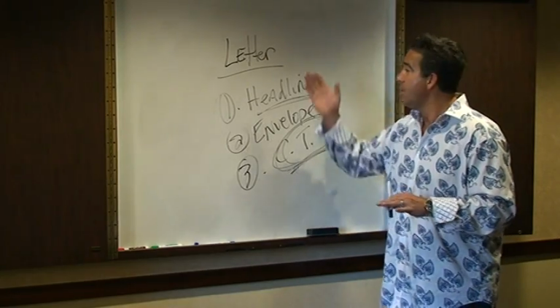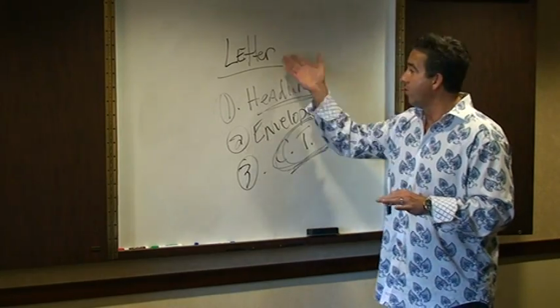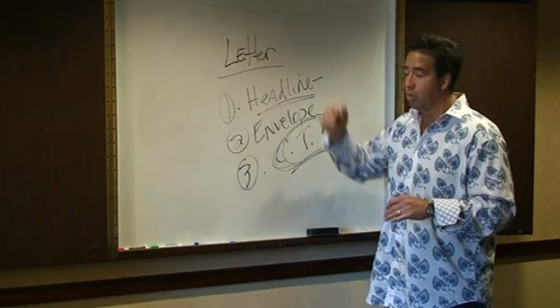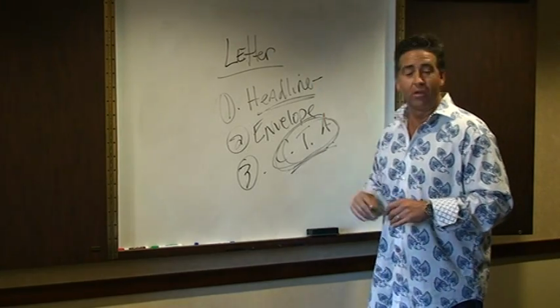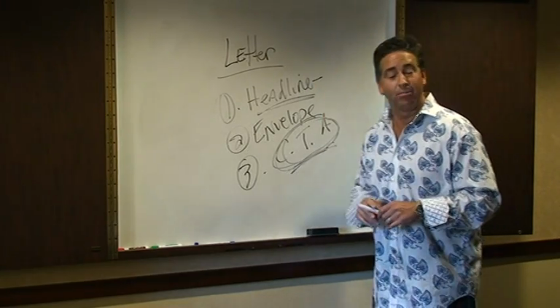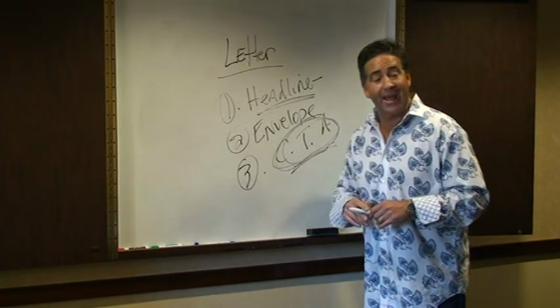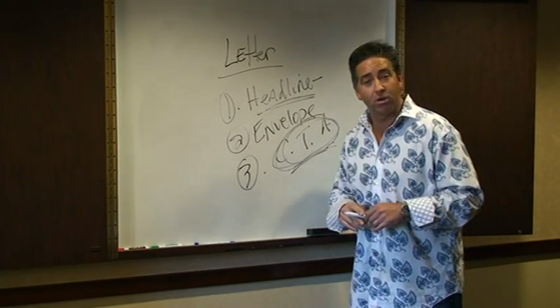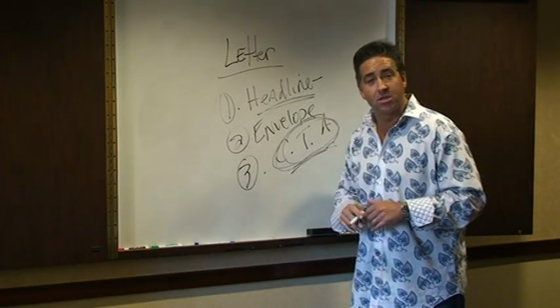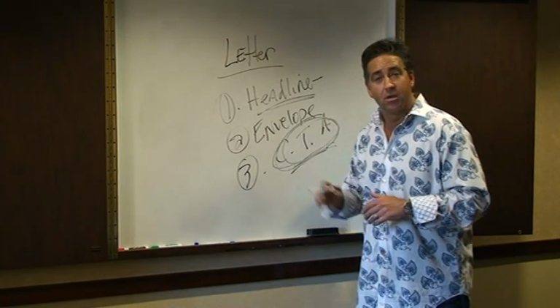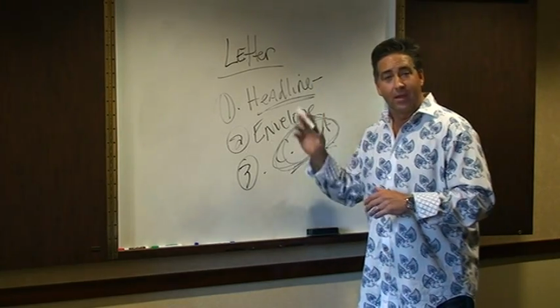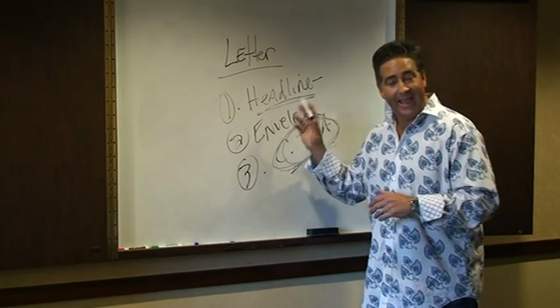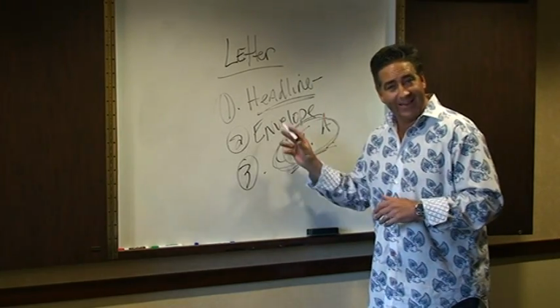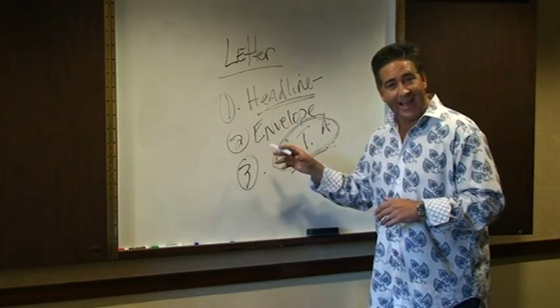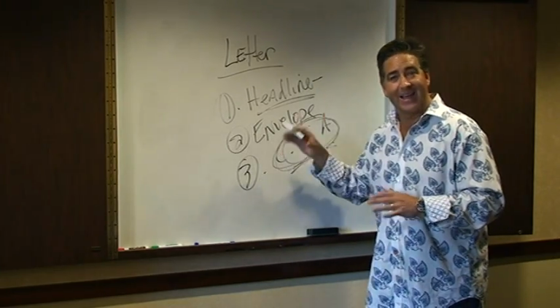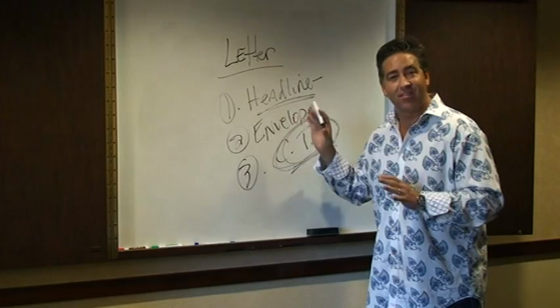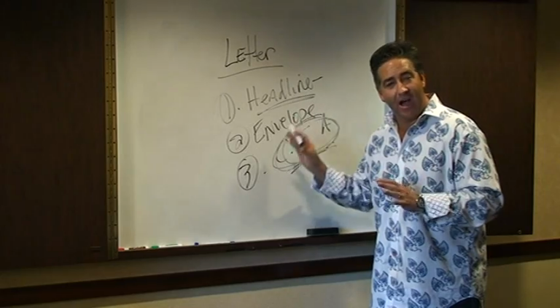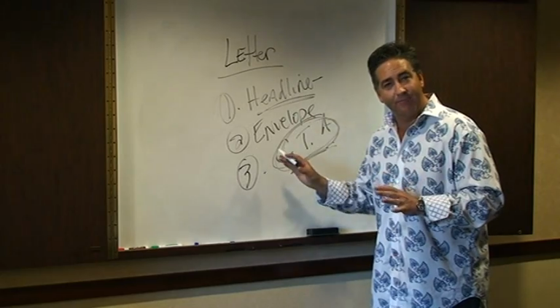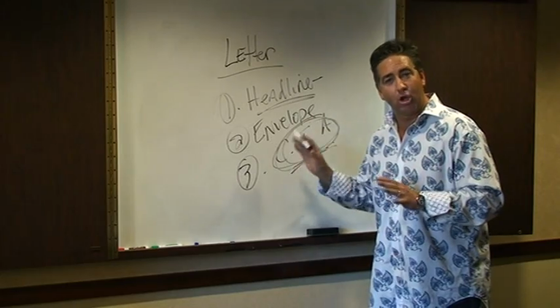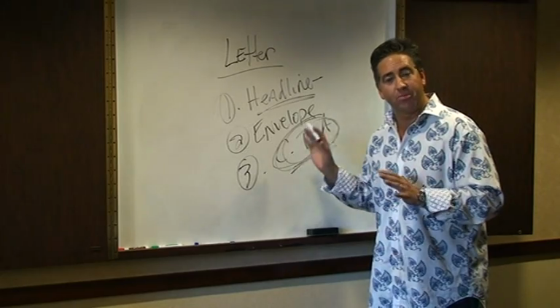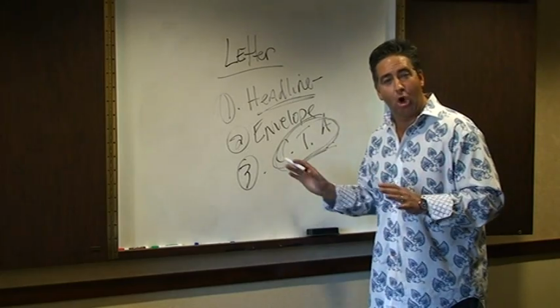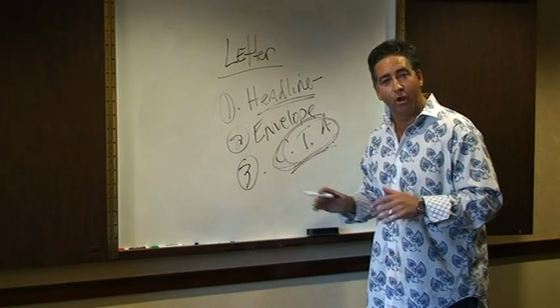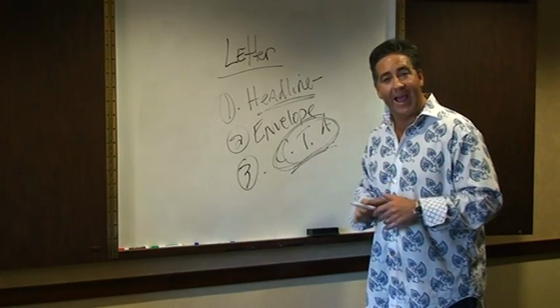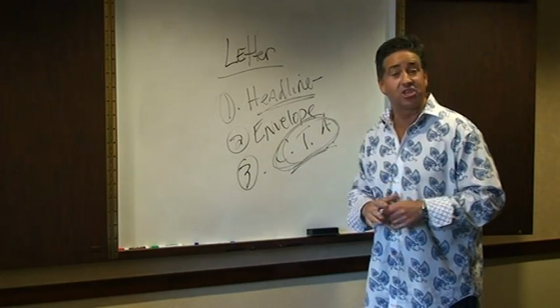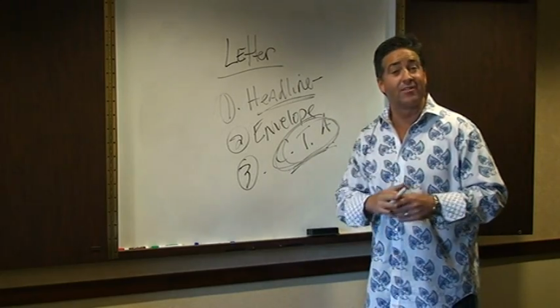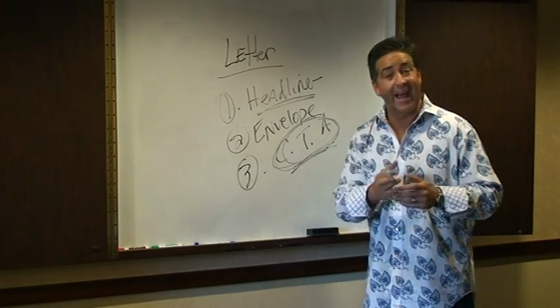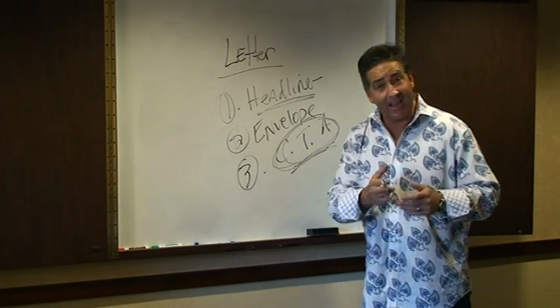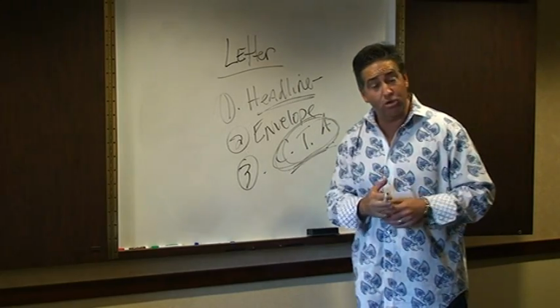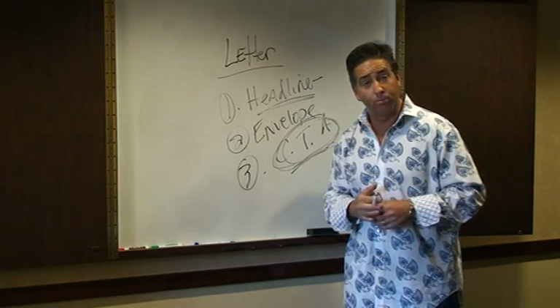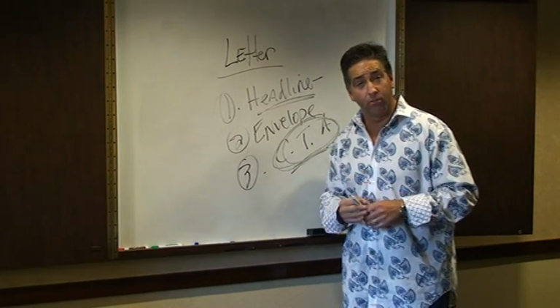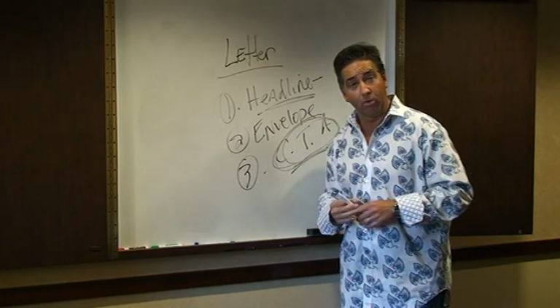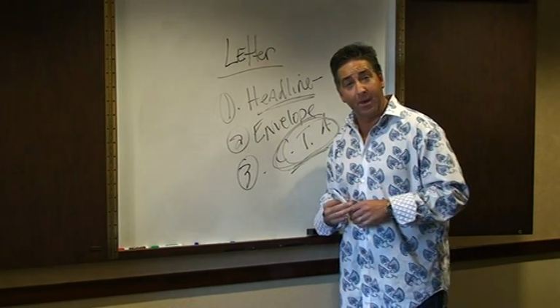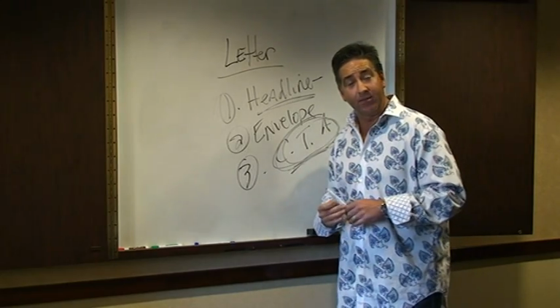So if you're doing some letters: headlines, envelopes, call to action — that's how to improve your response.